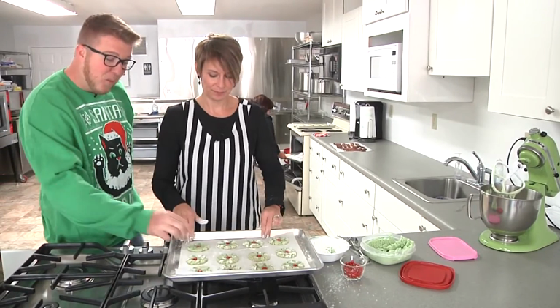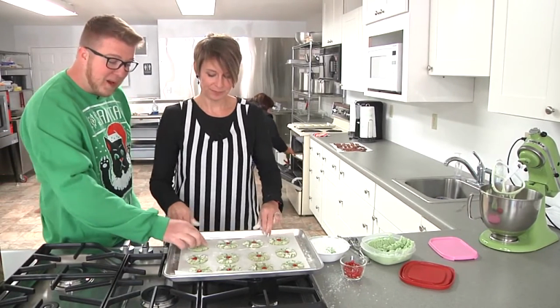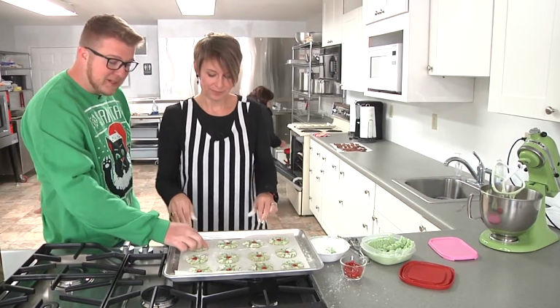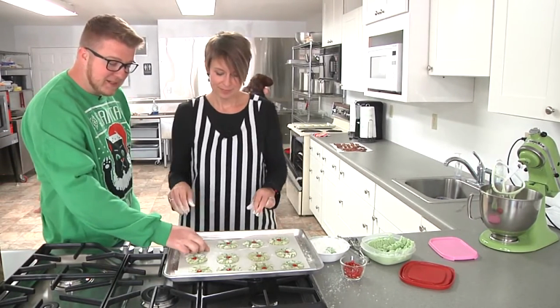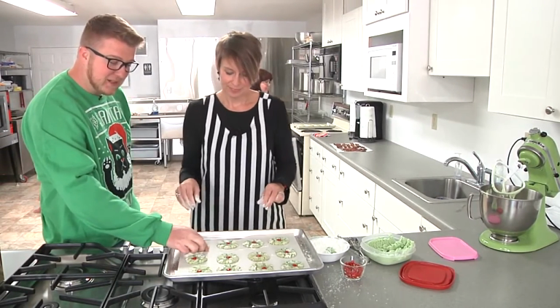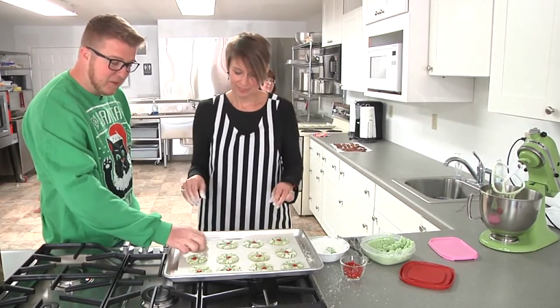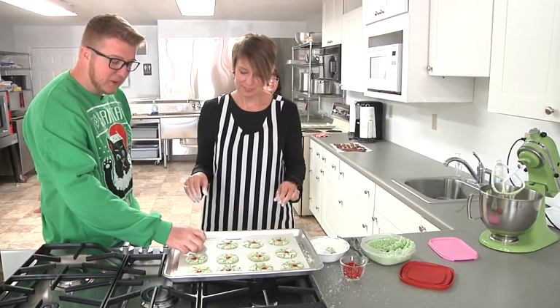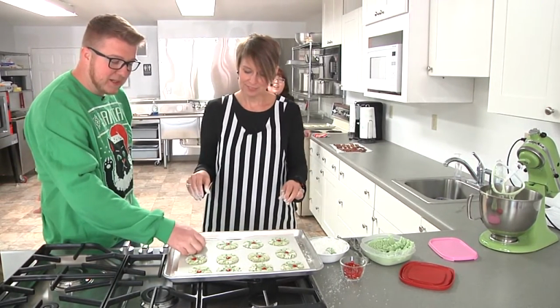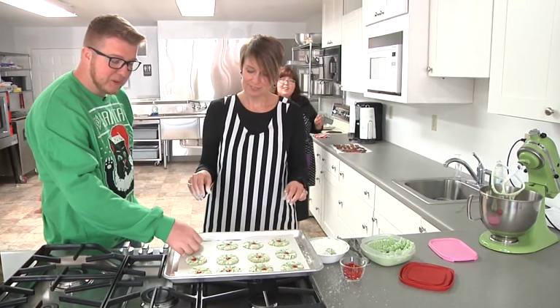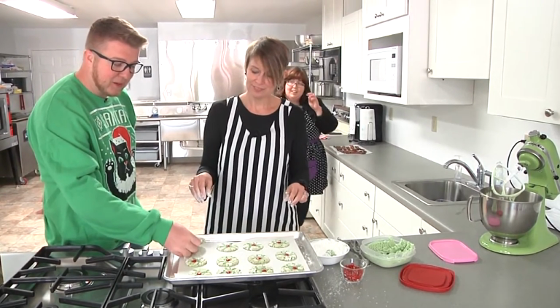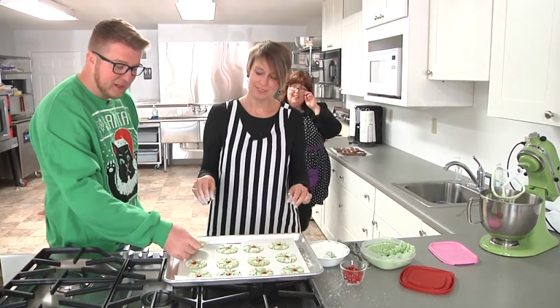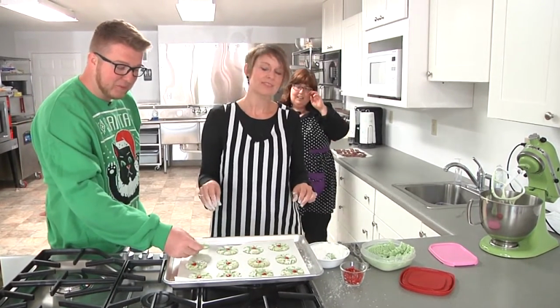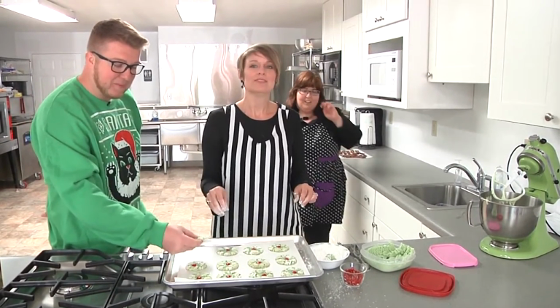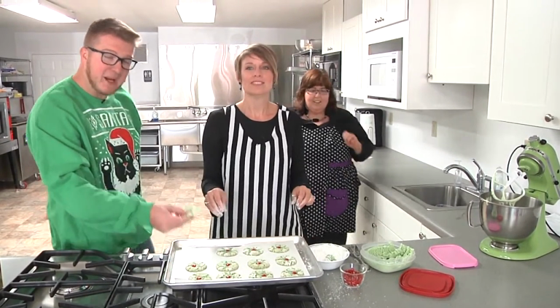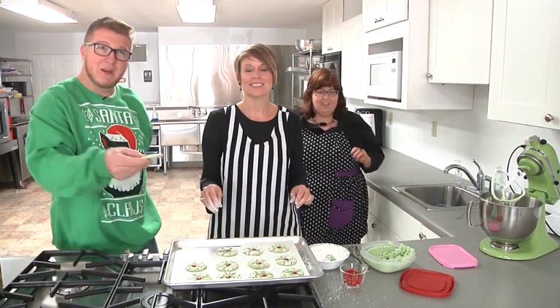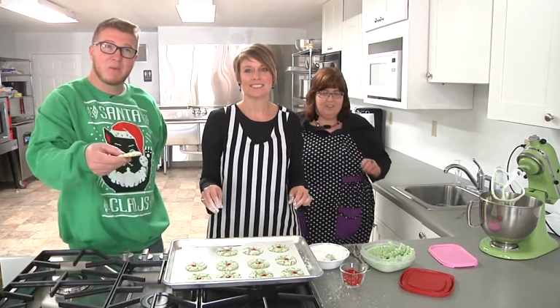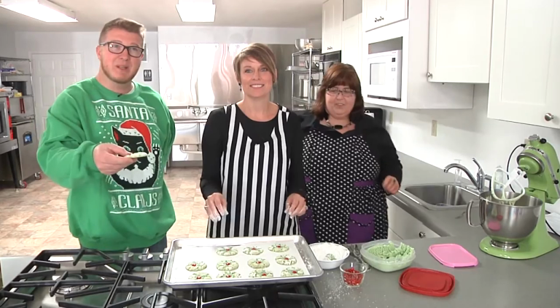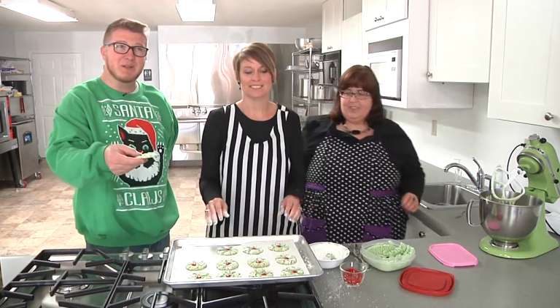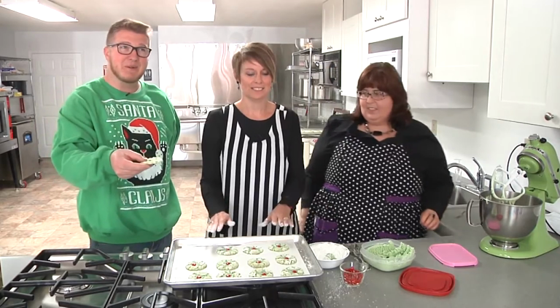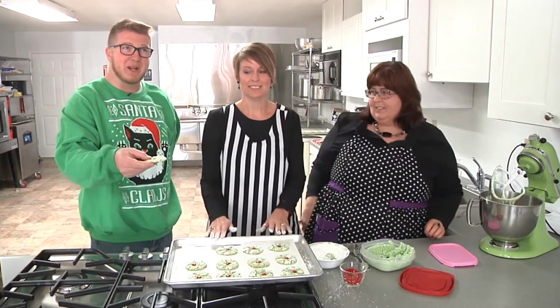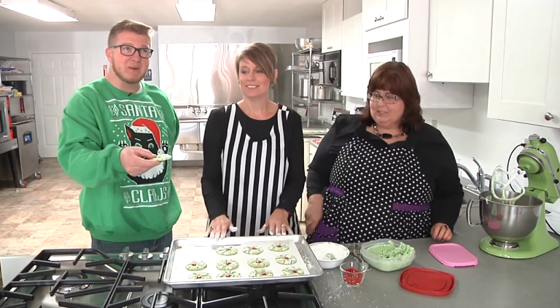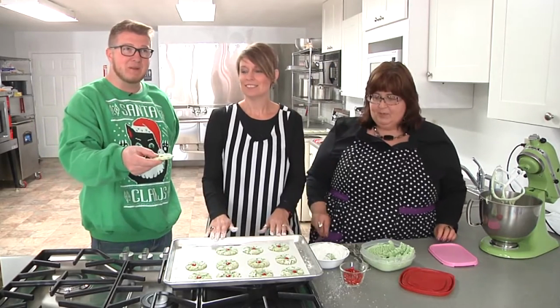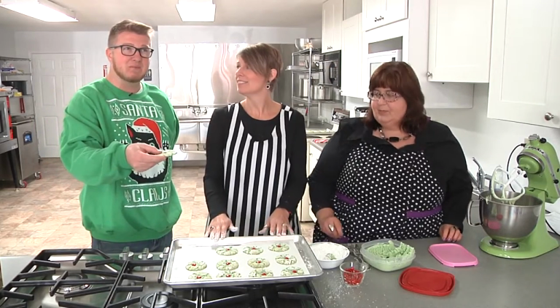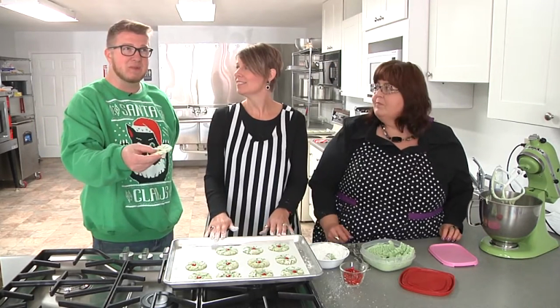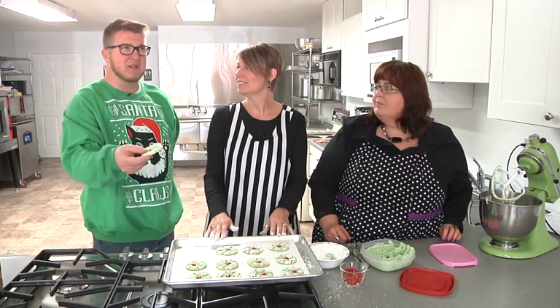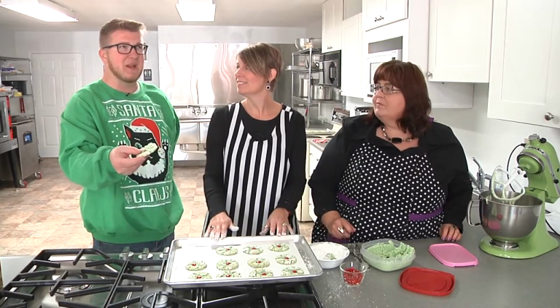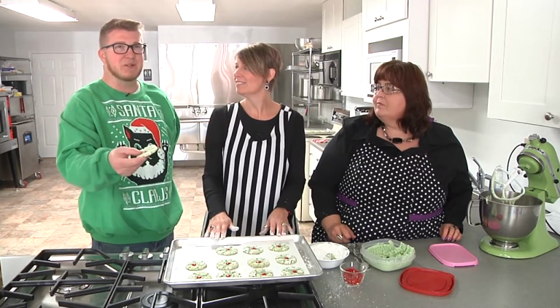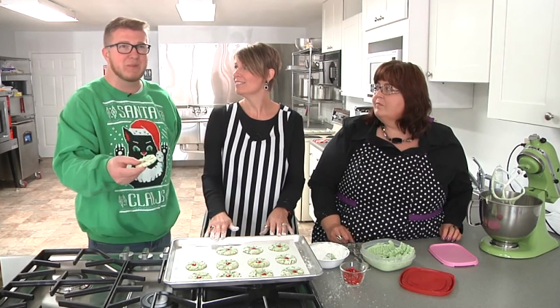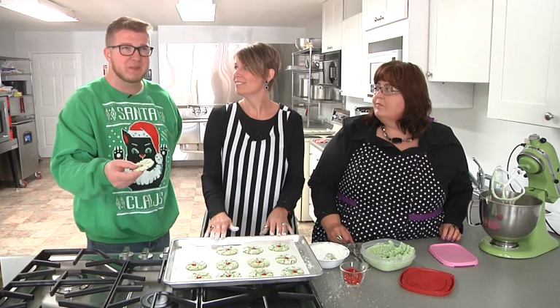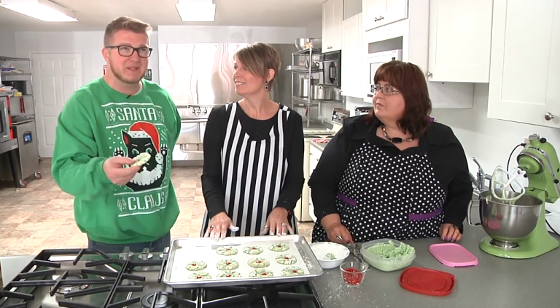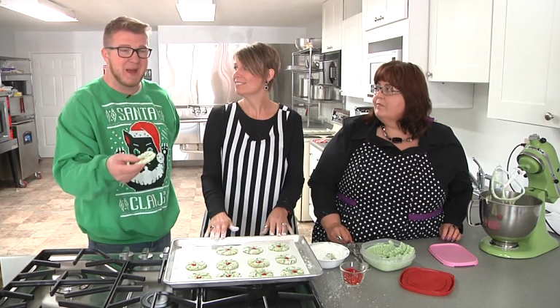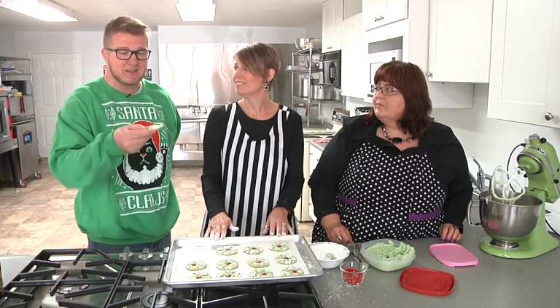While we taste these, we're going to take a quick break, and when we come back we'll be in the studio with Jenny to see how she repurposes some pallets.